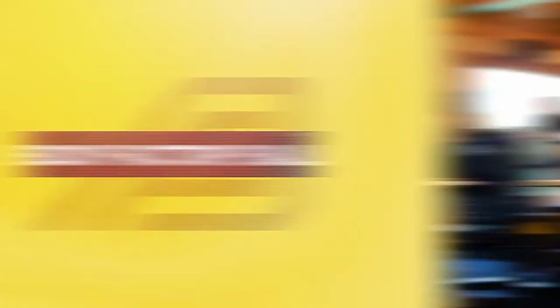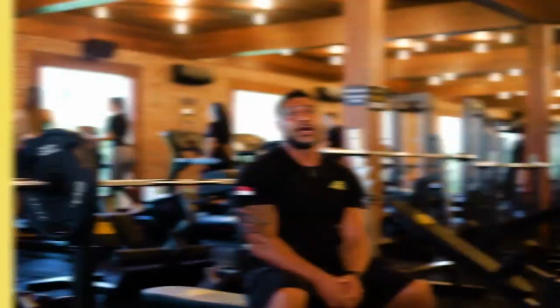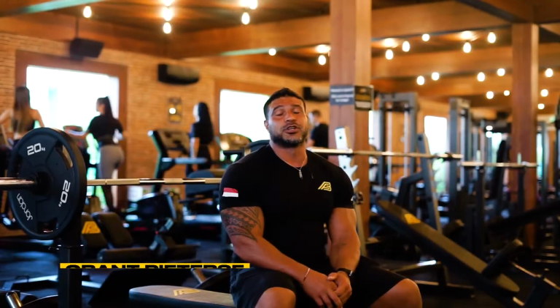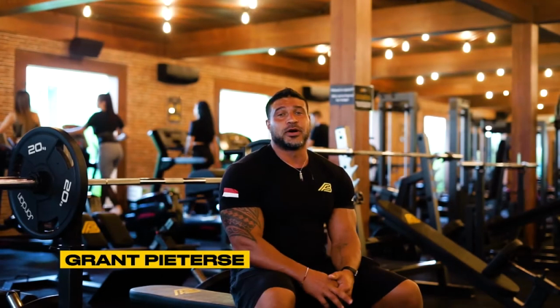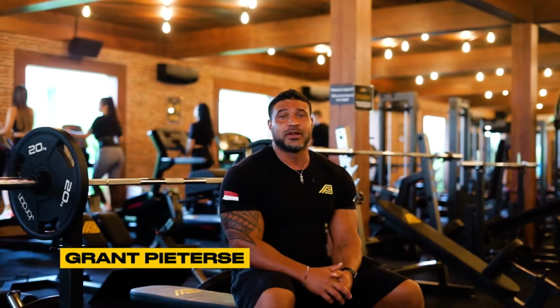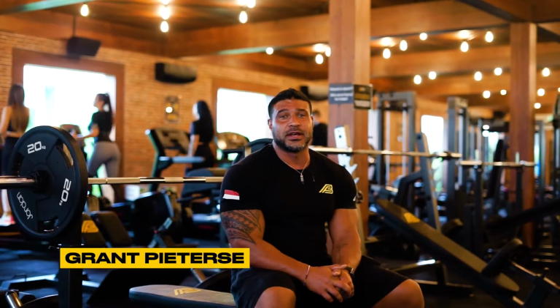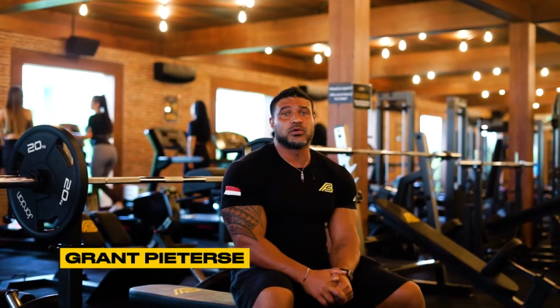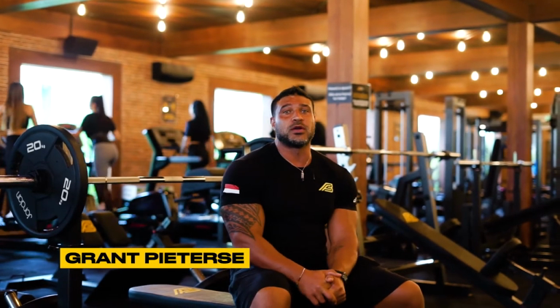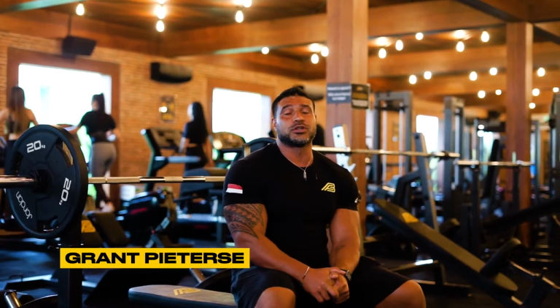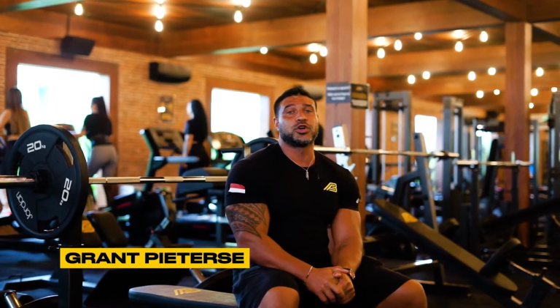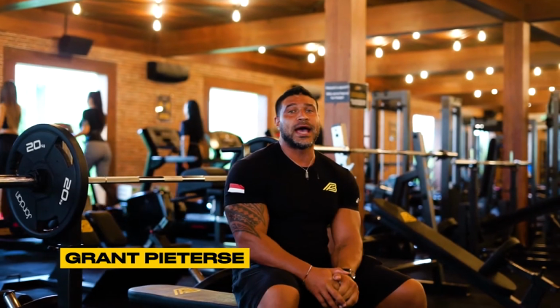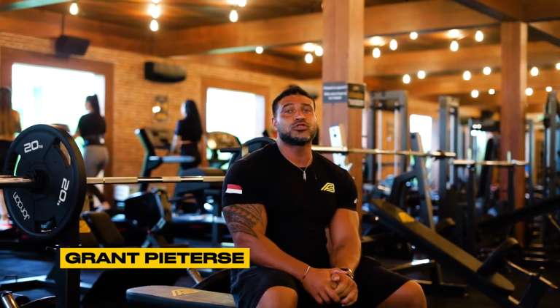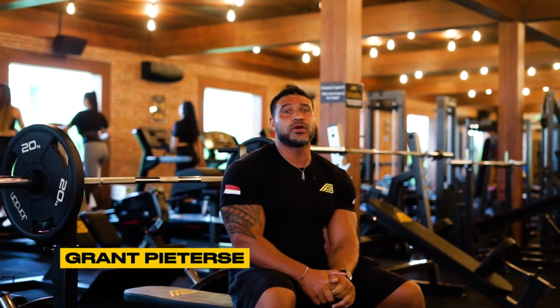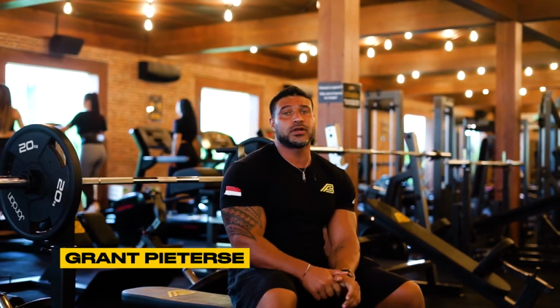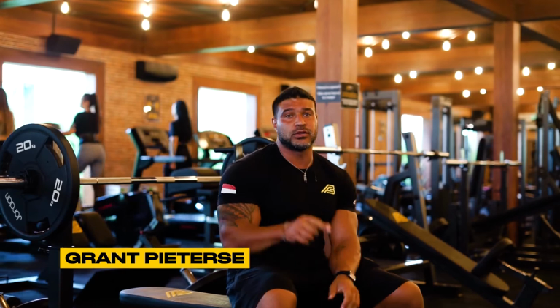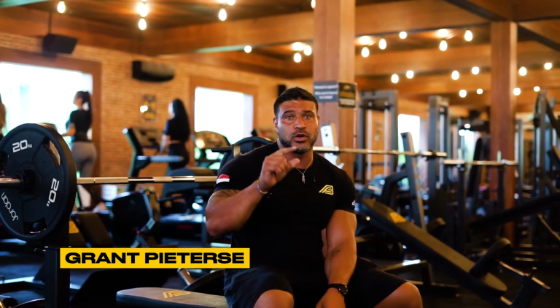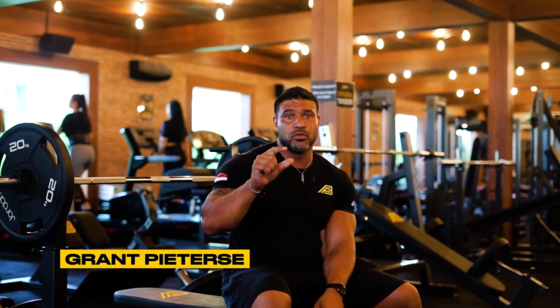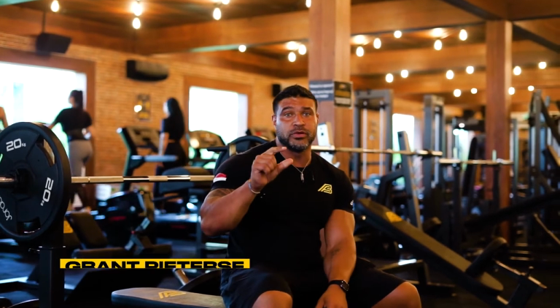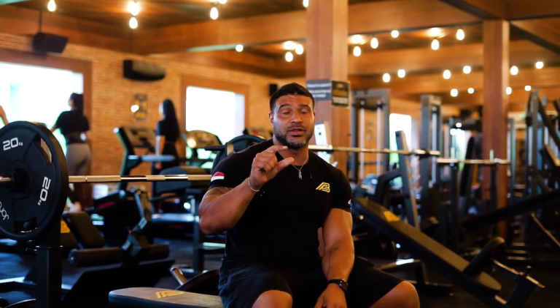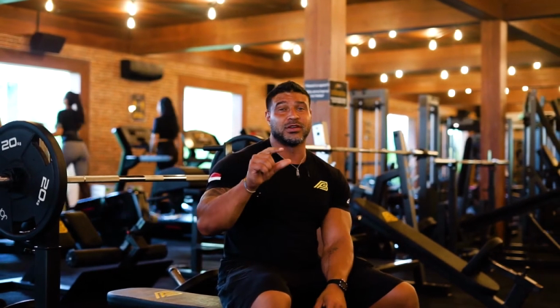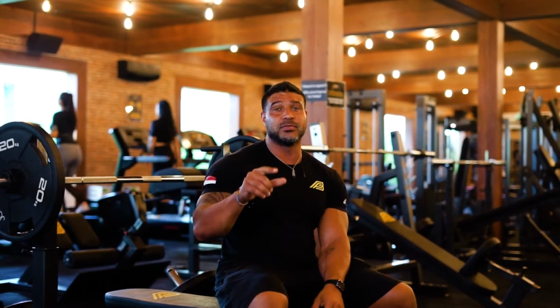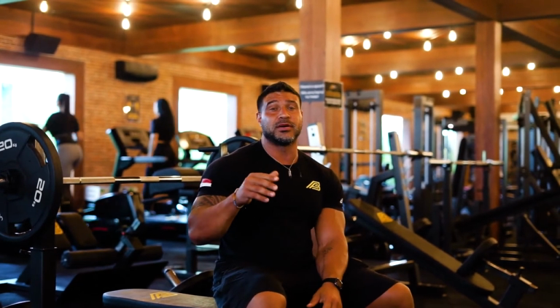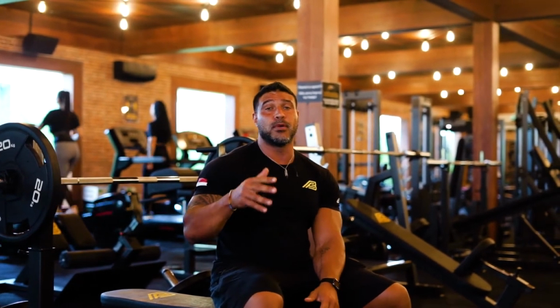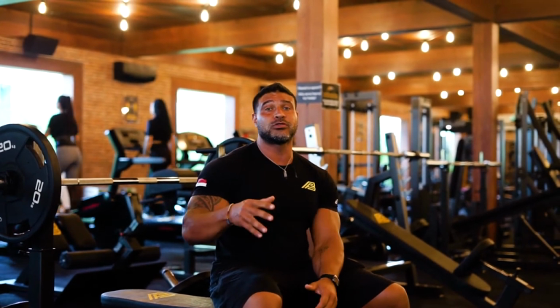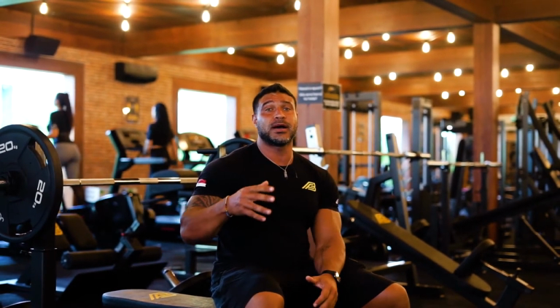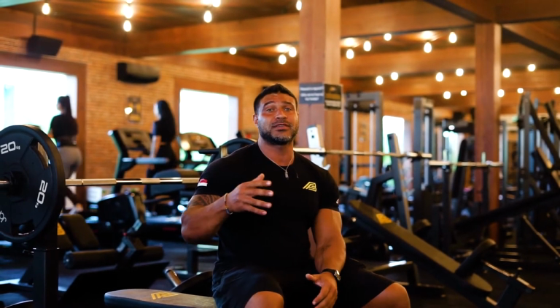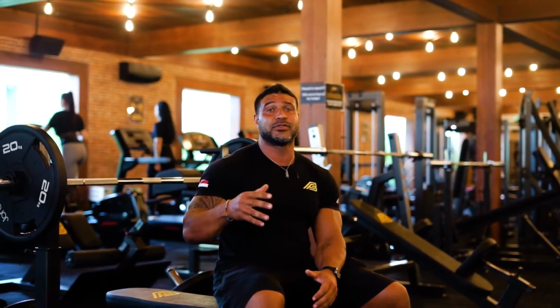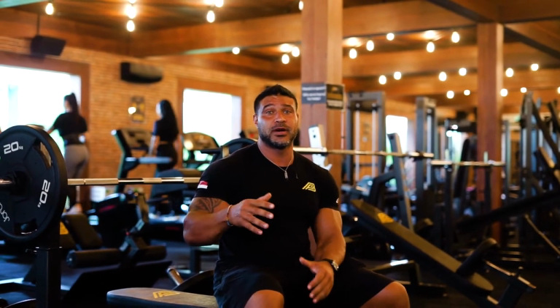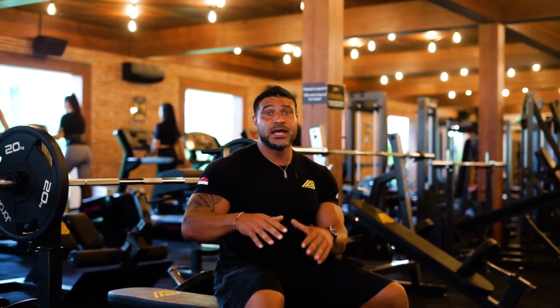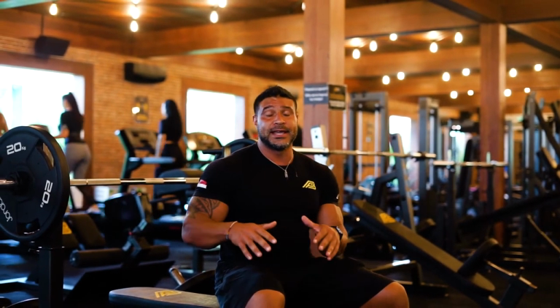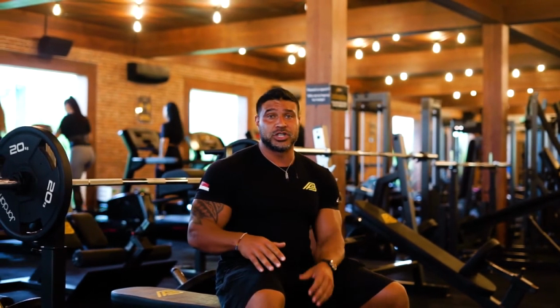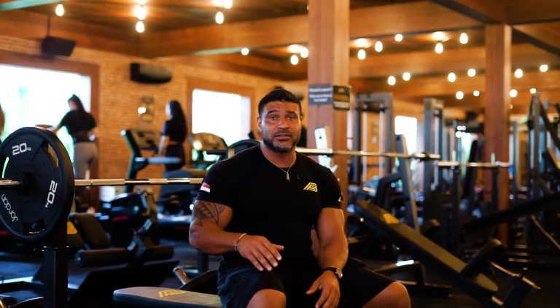Hey guys, Coach Grant Peterson here. Today I'm going to show you how to perfectly execute a movement that's going to stimulate the most amount of muscle fiber in your chest.